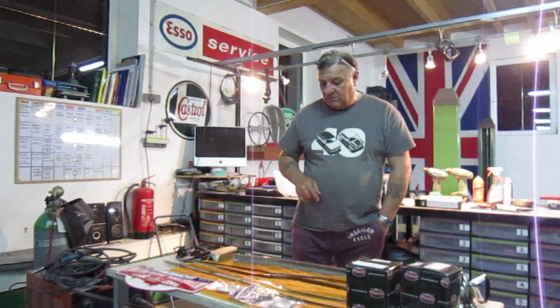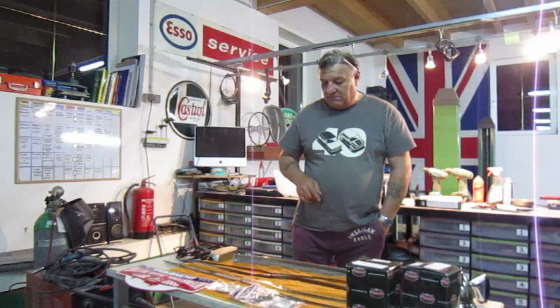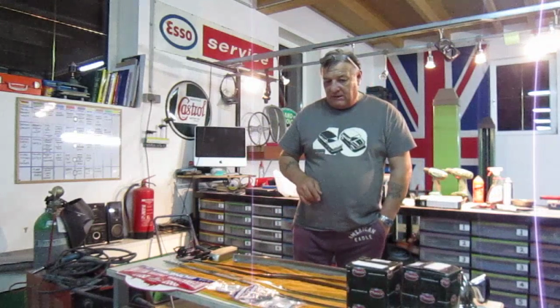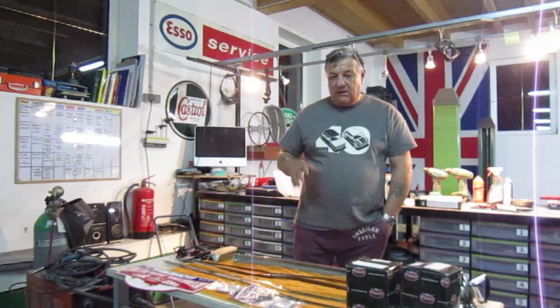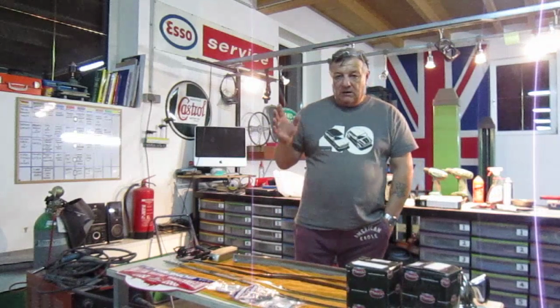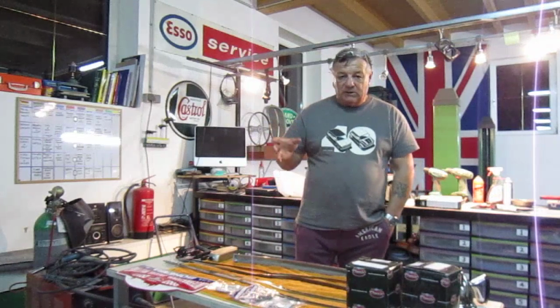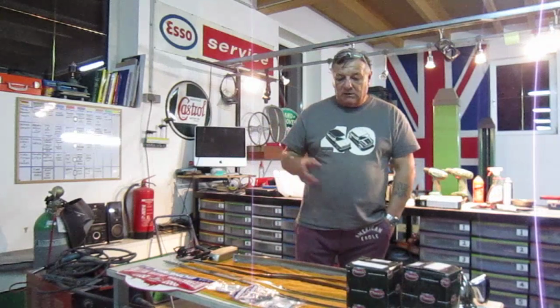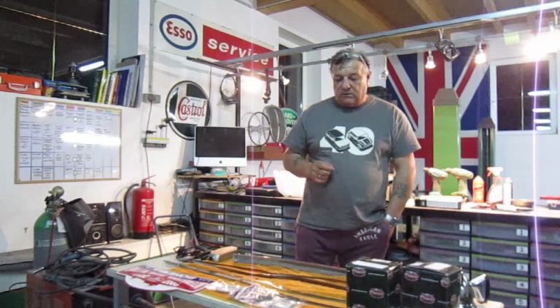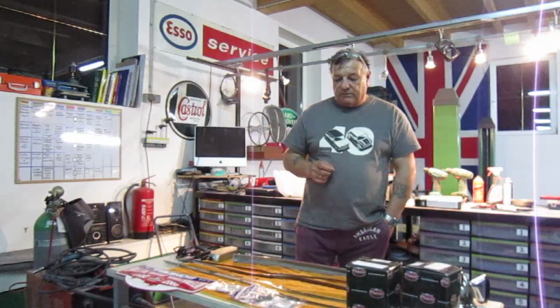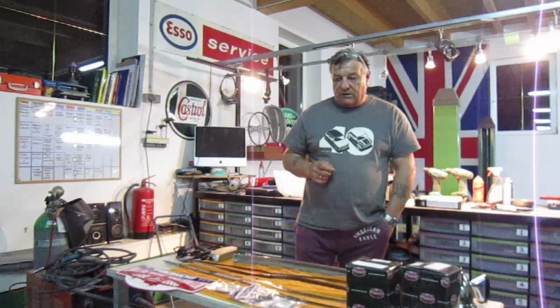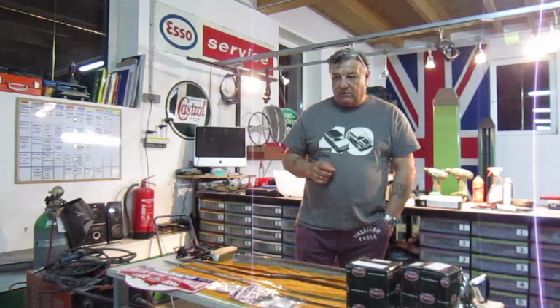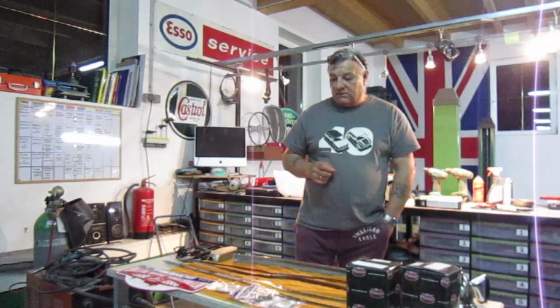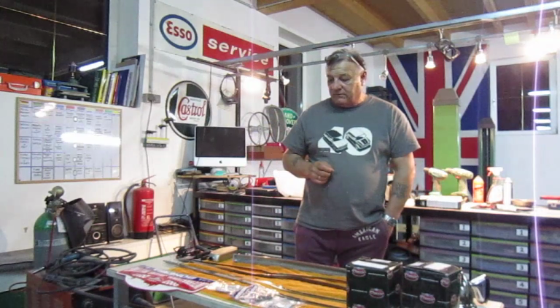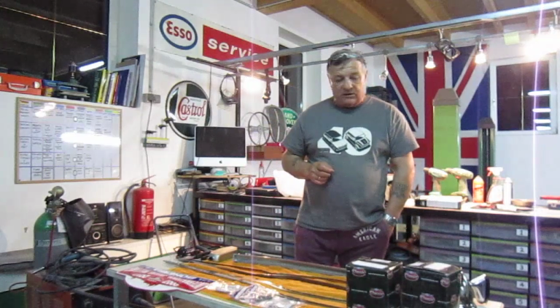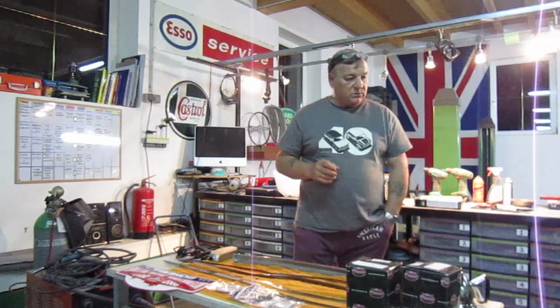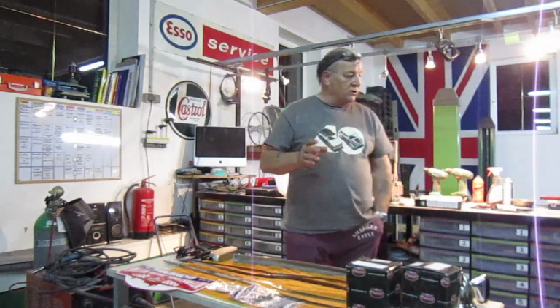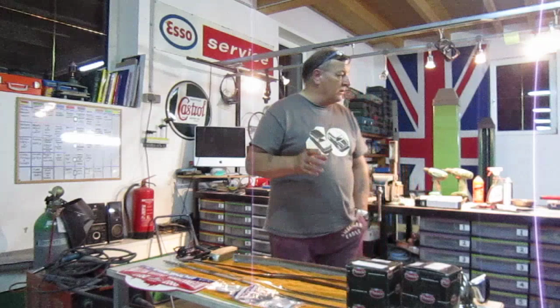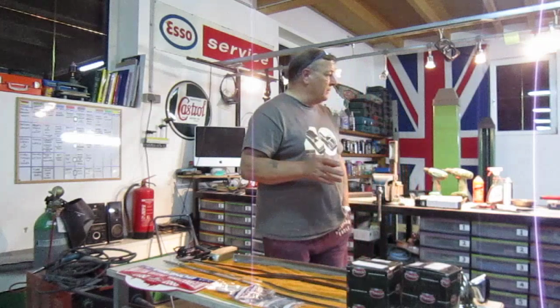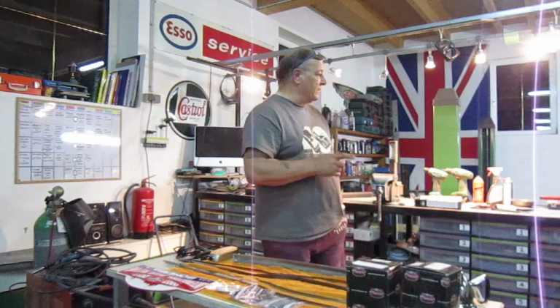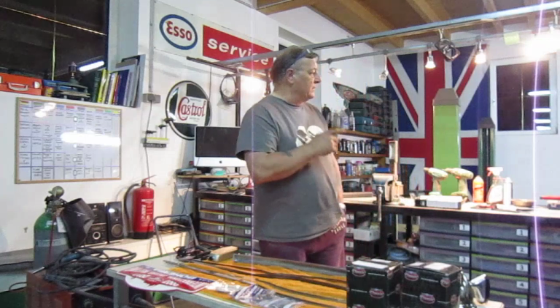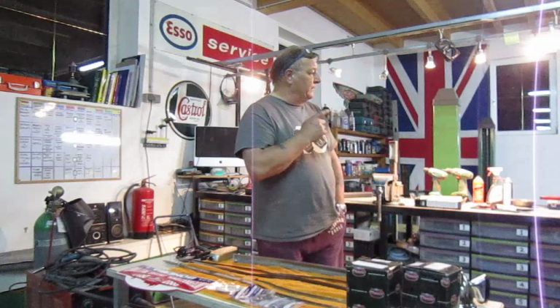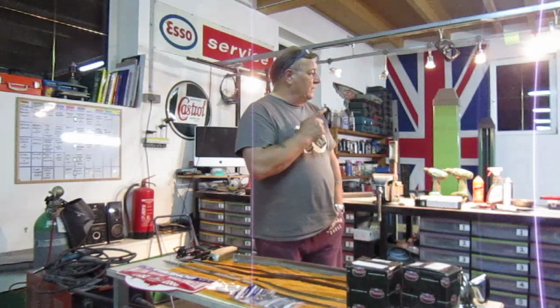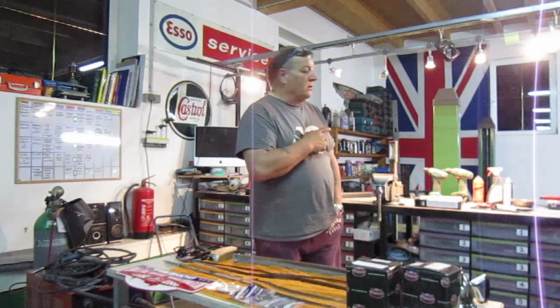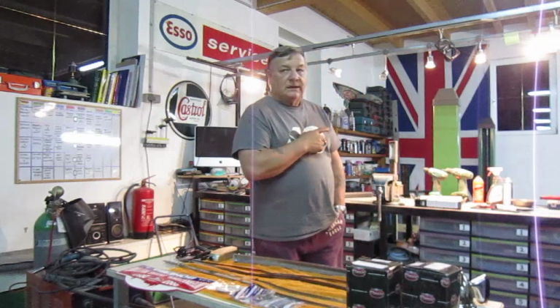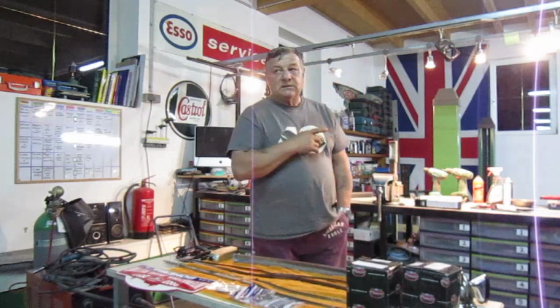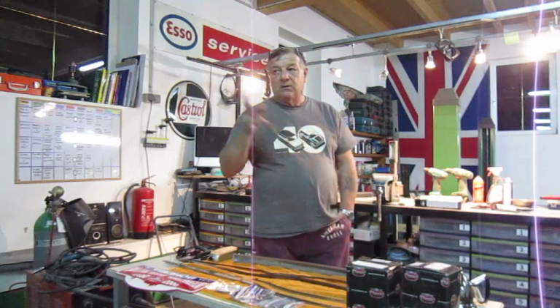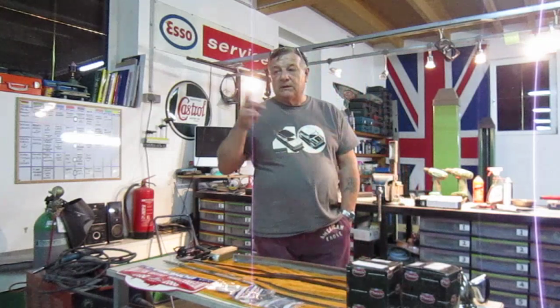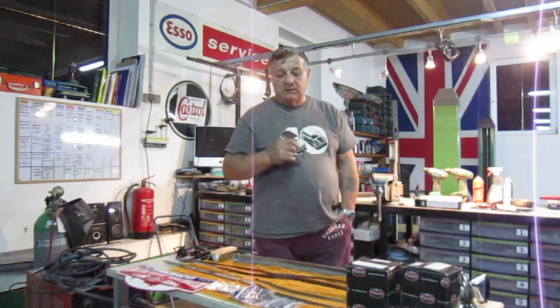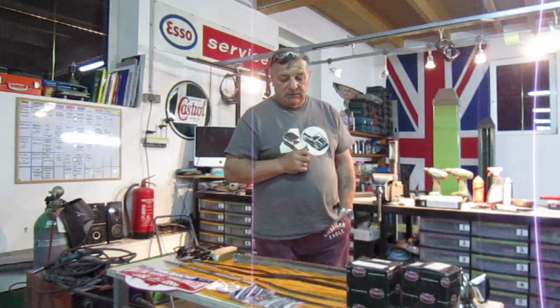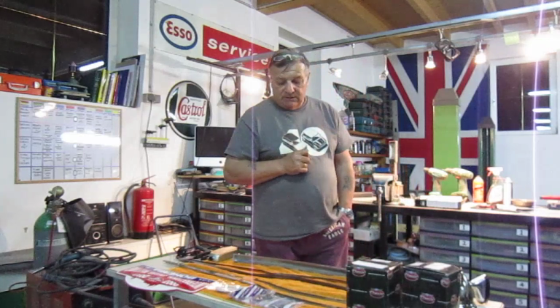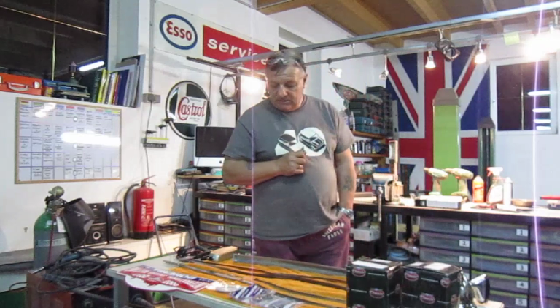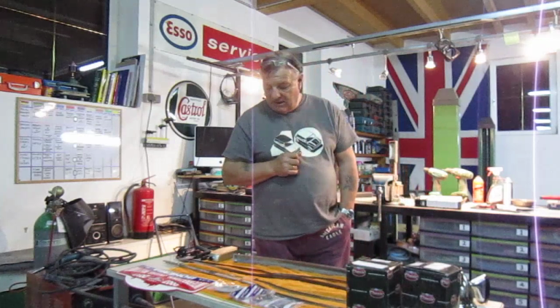So the Mini I'll revisit on Friday. I just want to show you a couple of things on the E-Type and the XK.